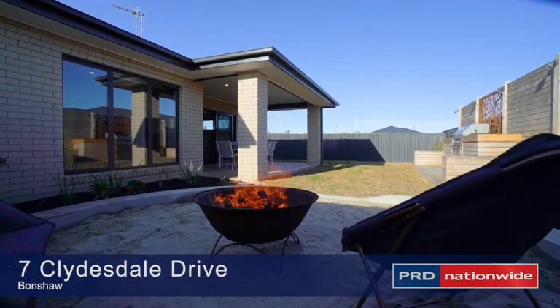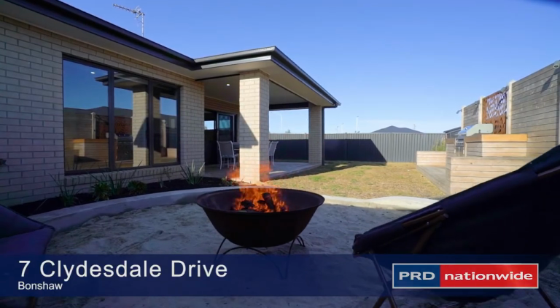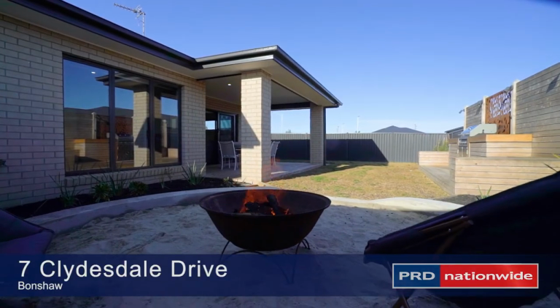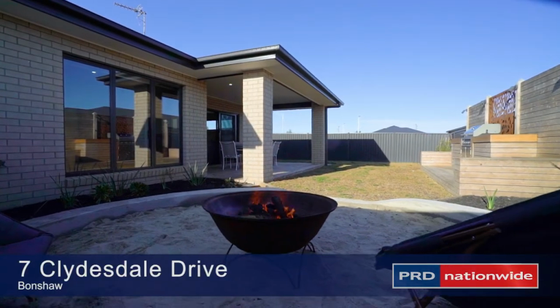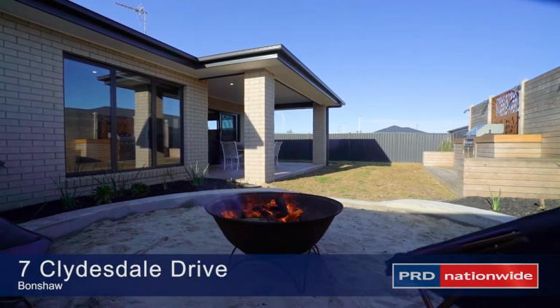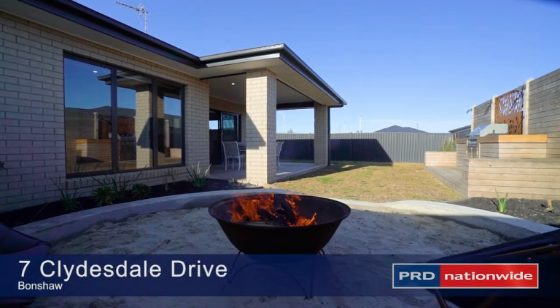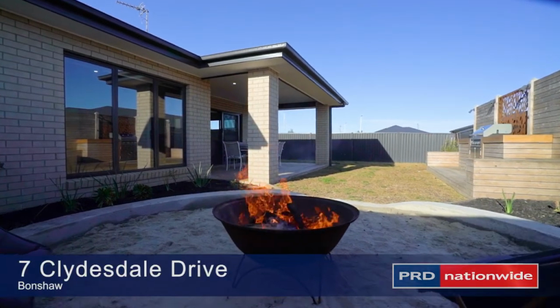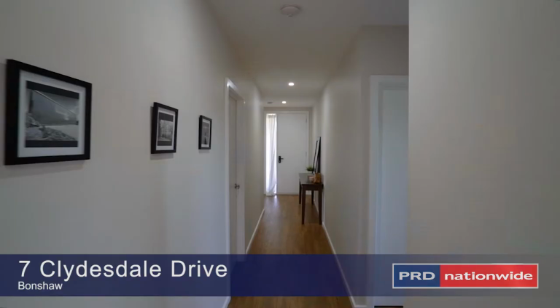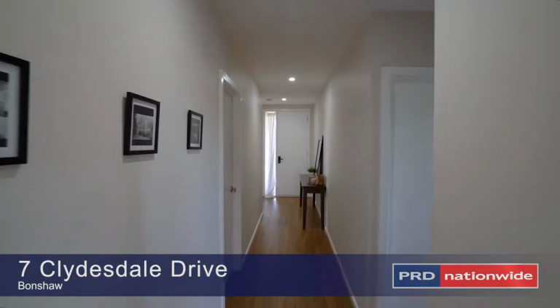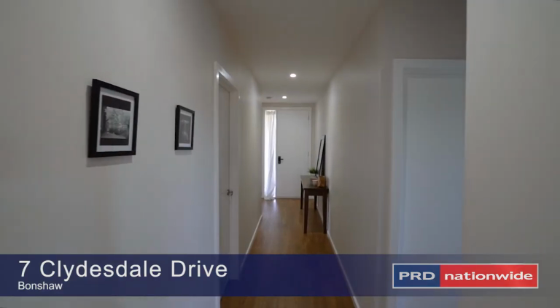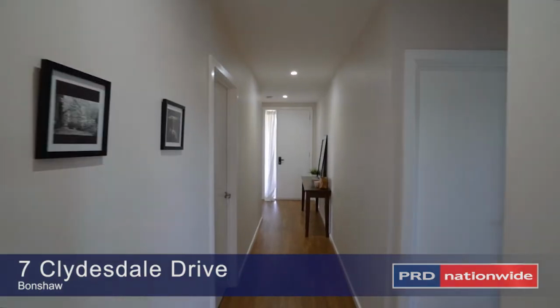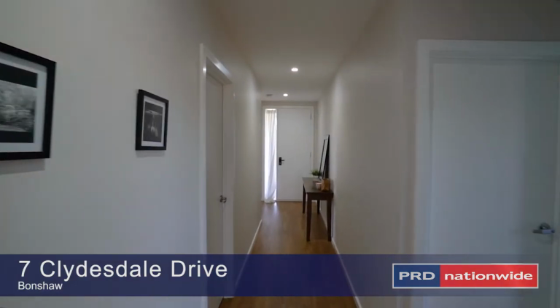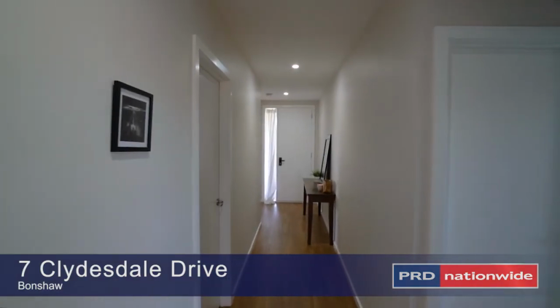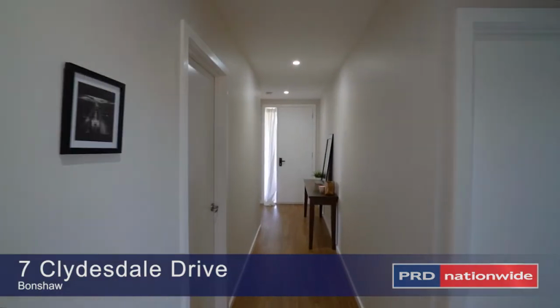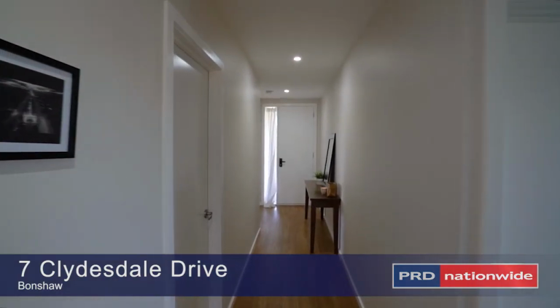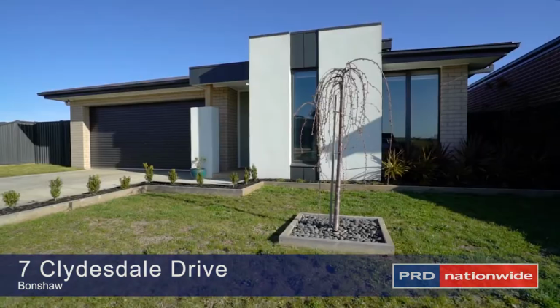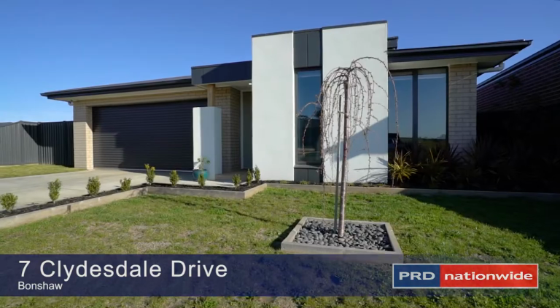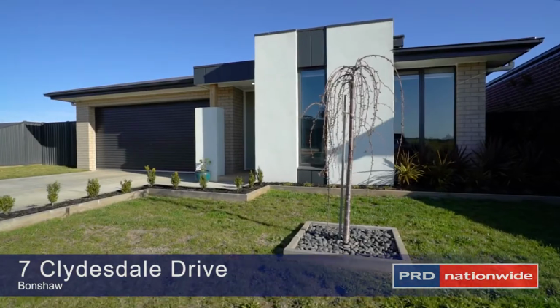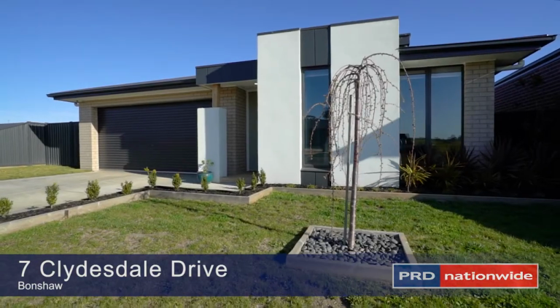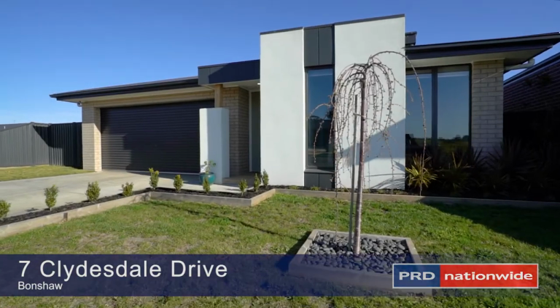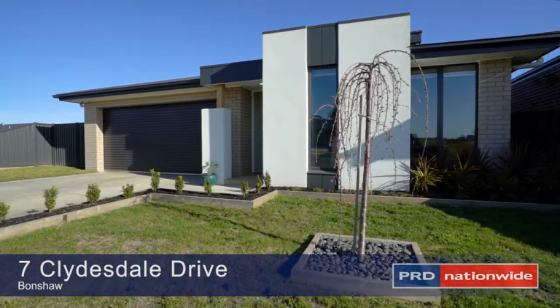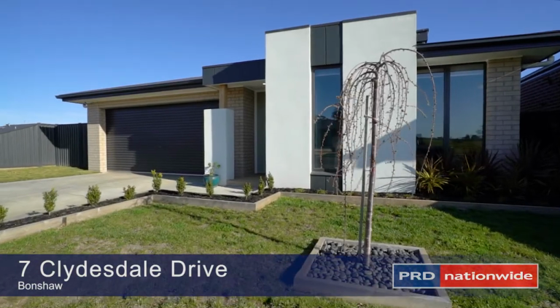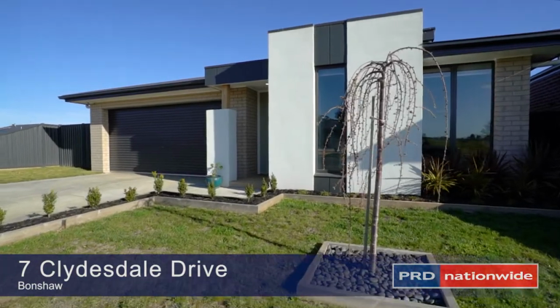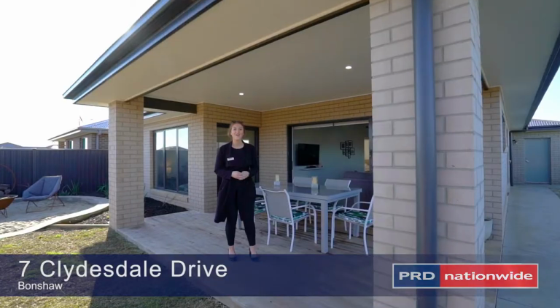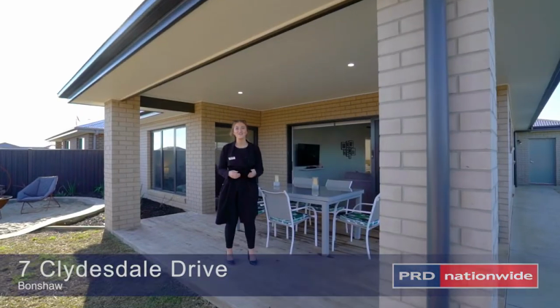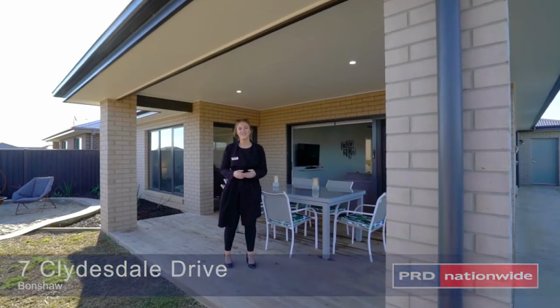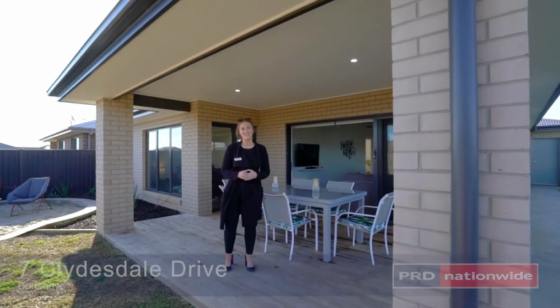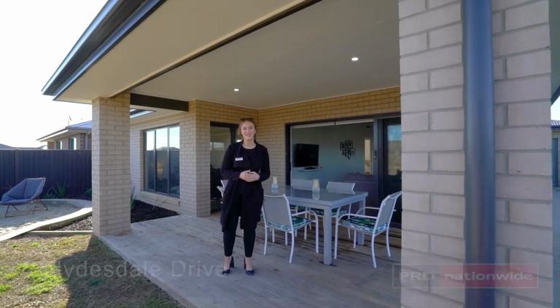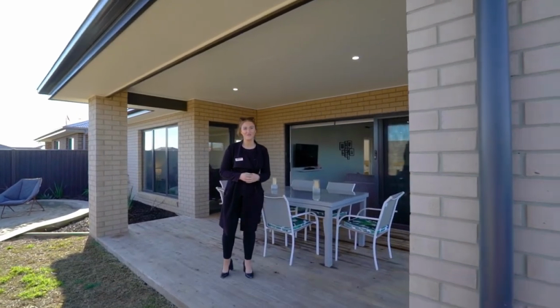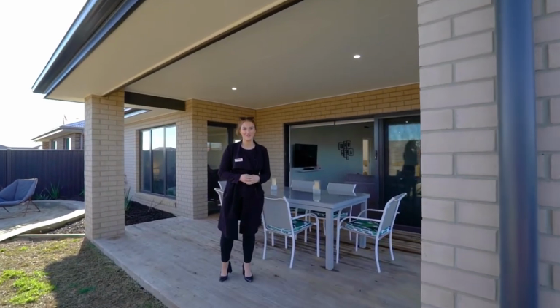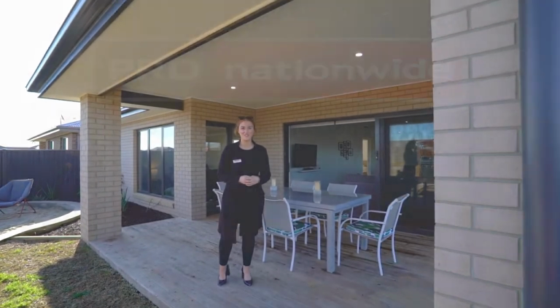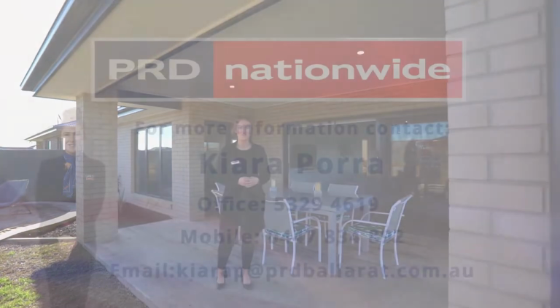A beautiful design of floor plan, this home captures your idea of family living in every aspect. Contact us today to arrange your inspection.